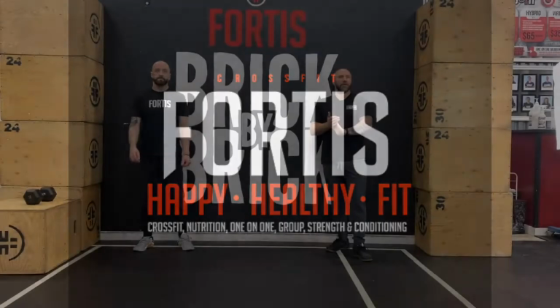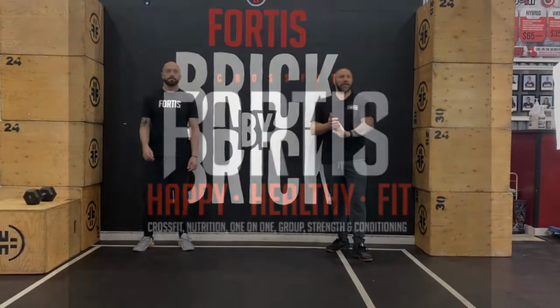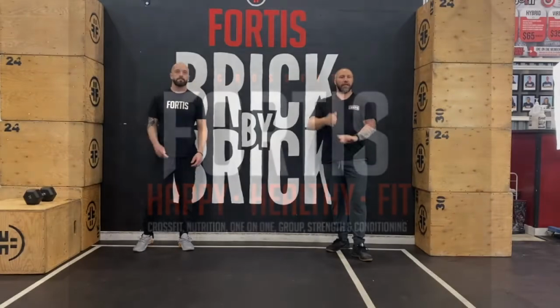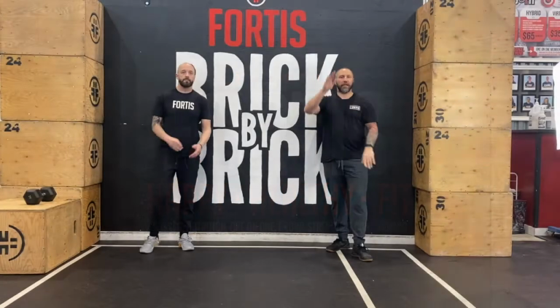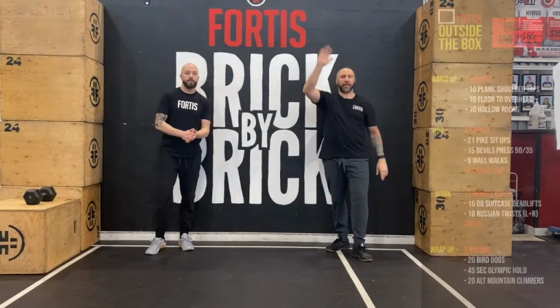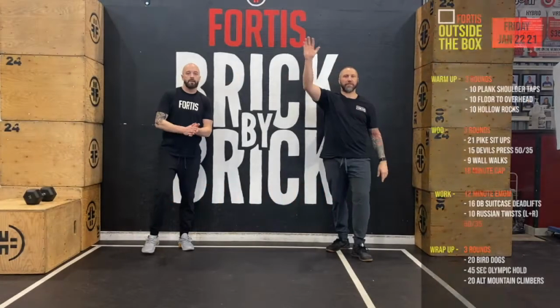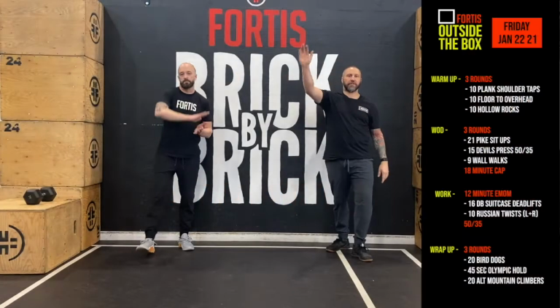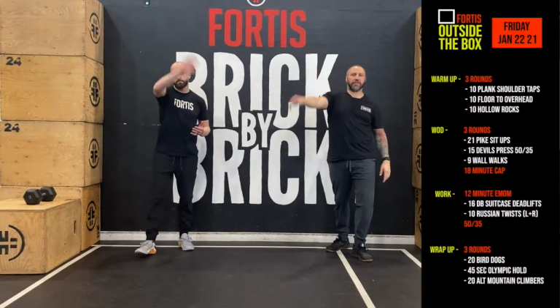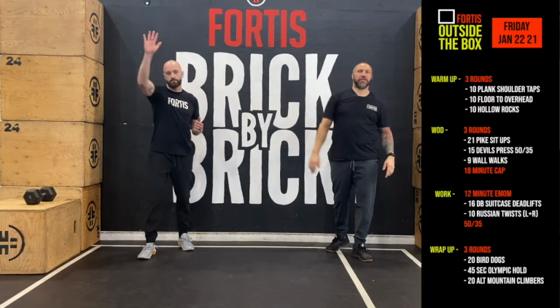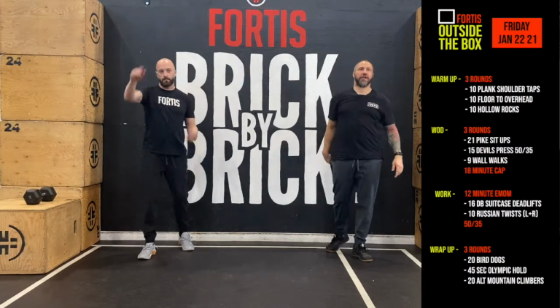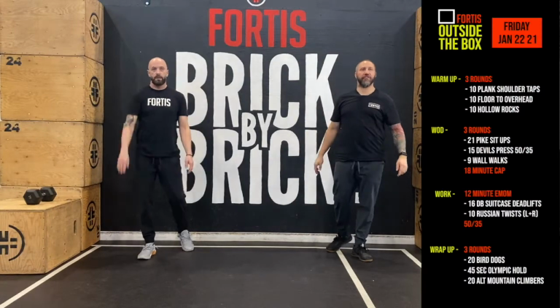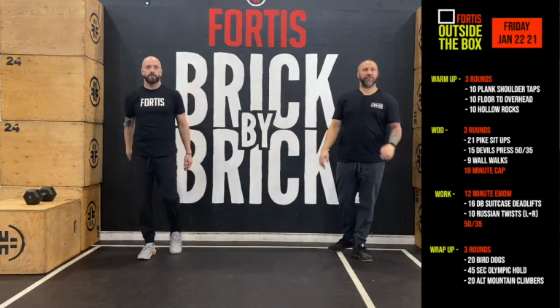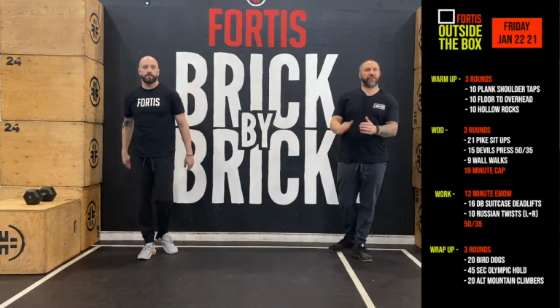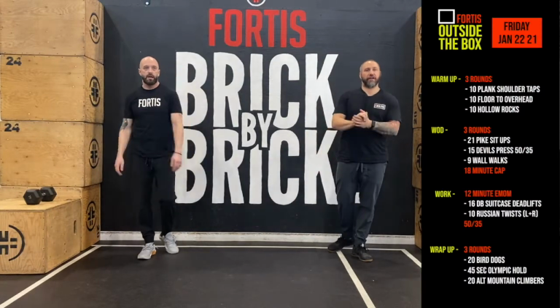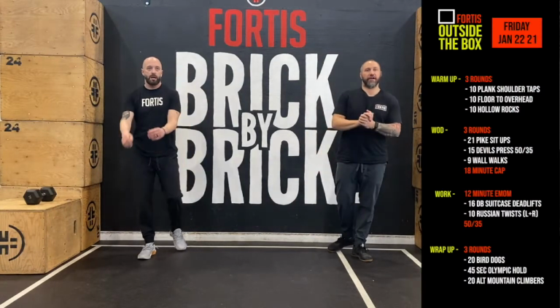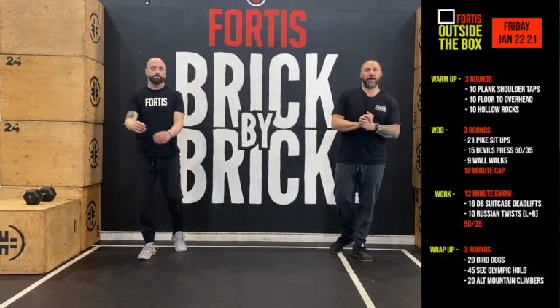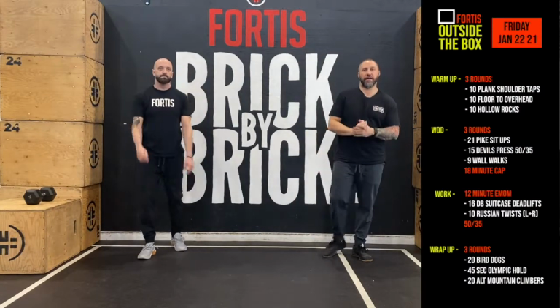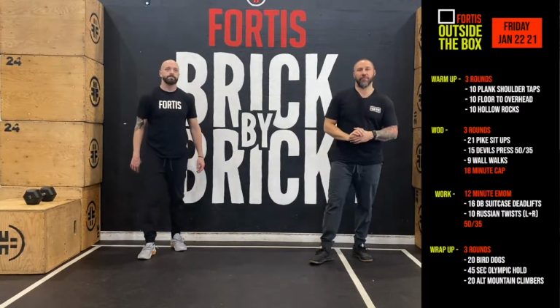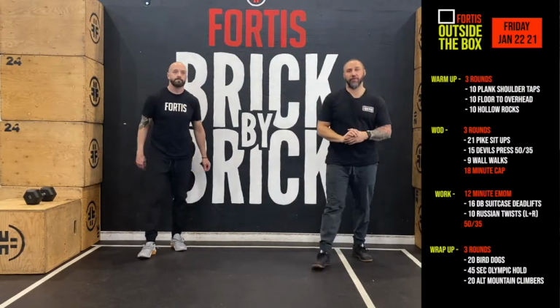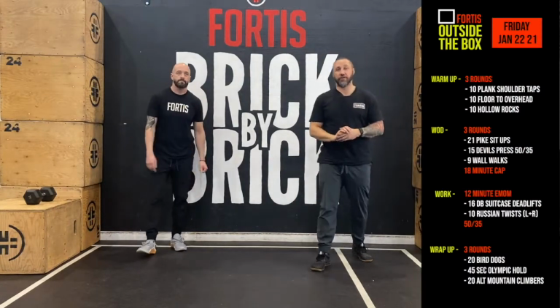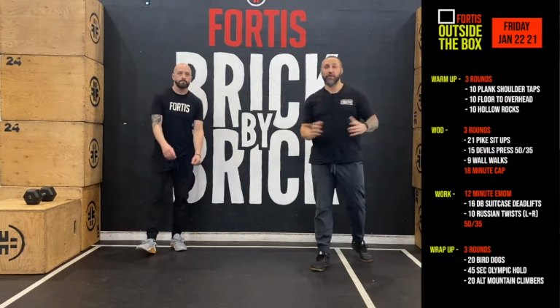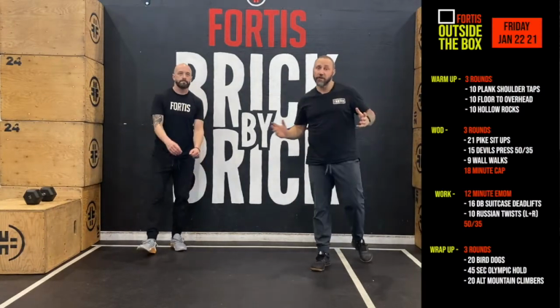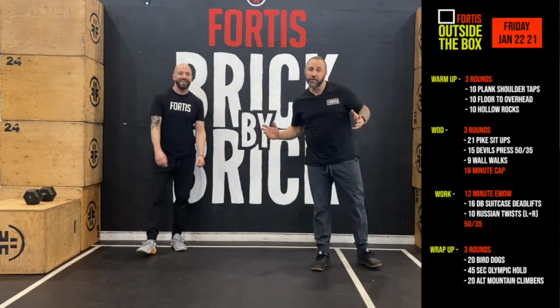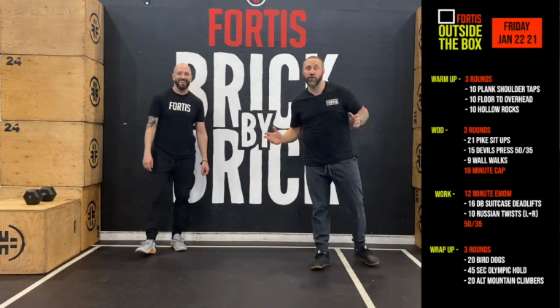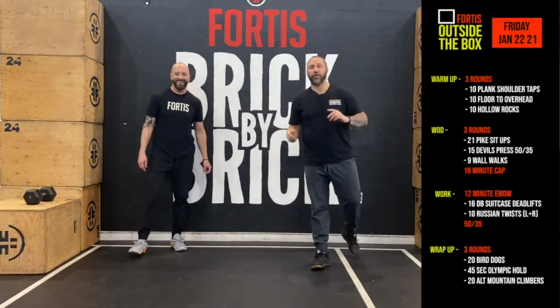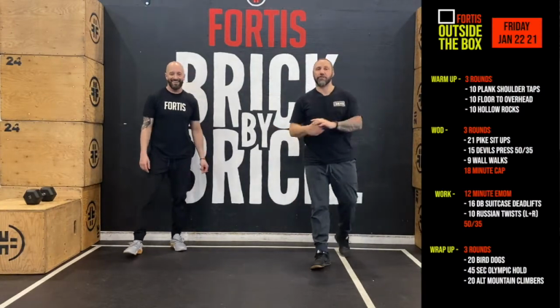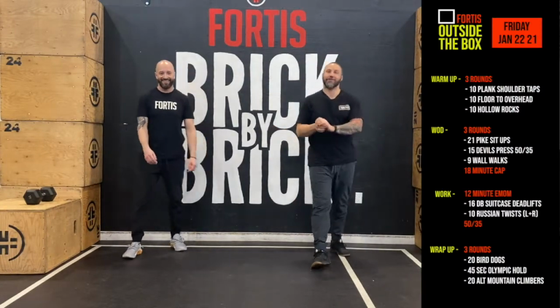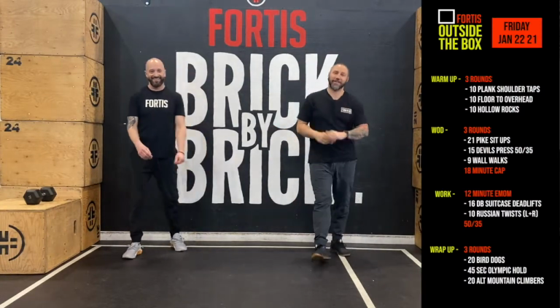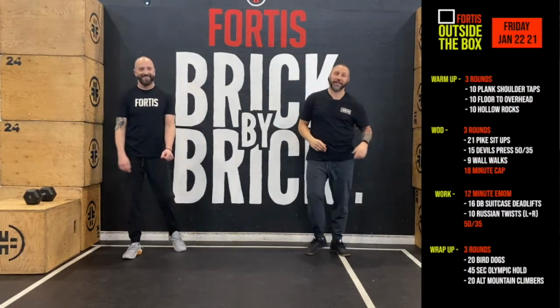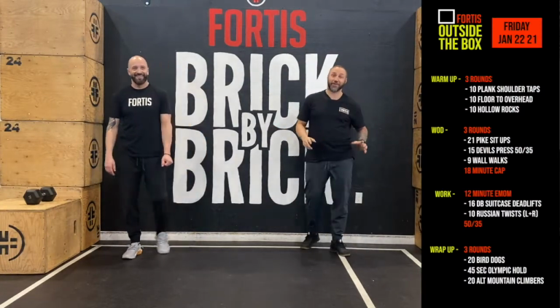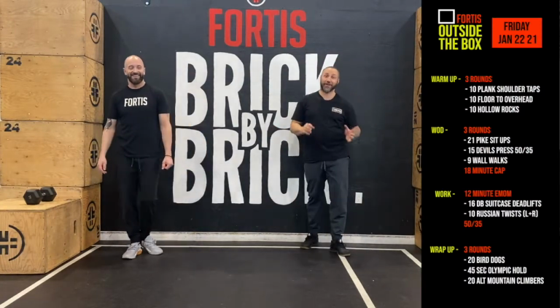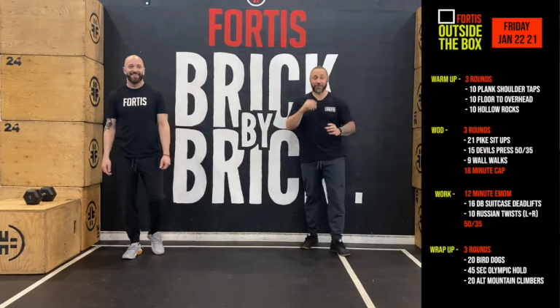All right, hey guys. TGIF. The week is over — almost. We've got today's workout to do.